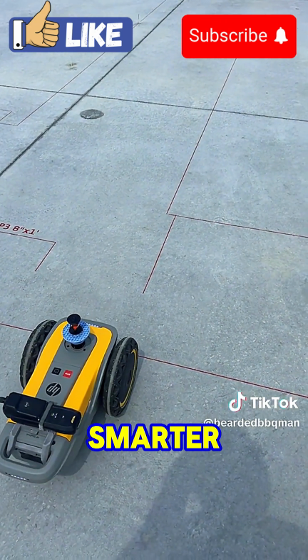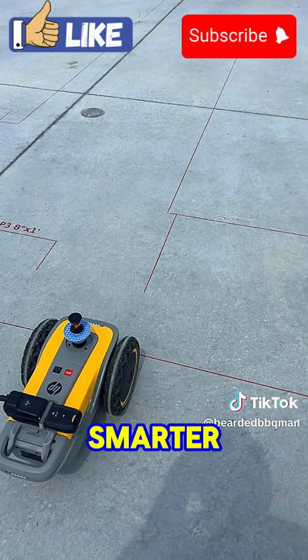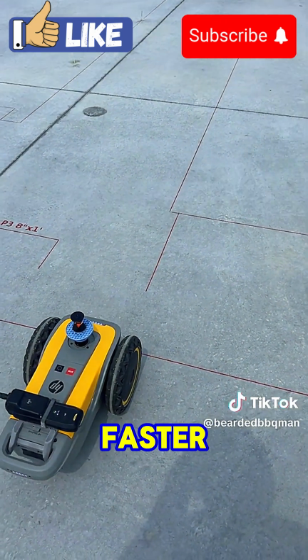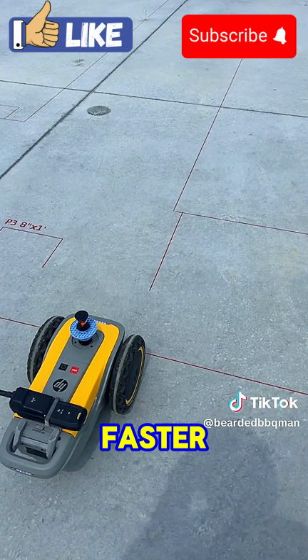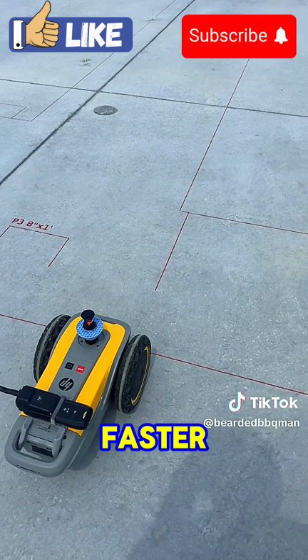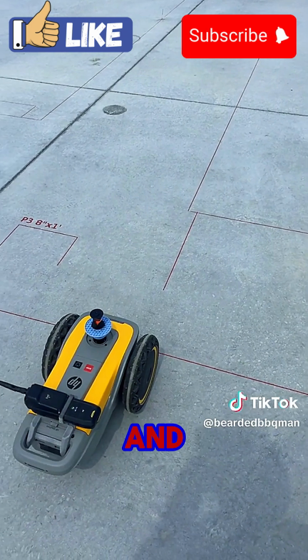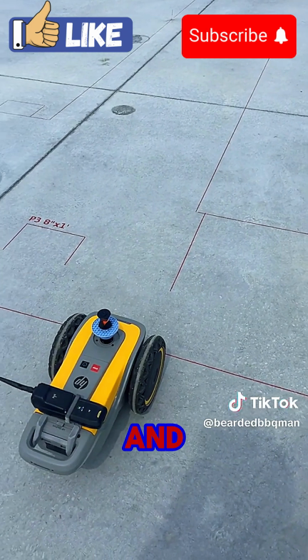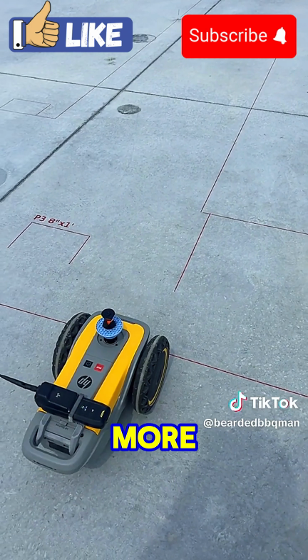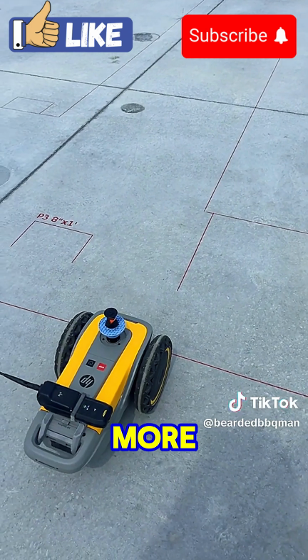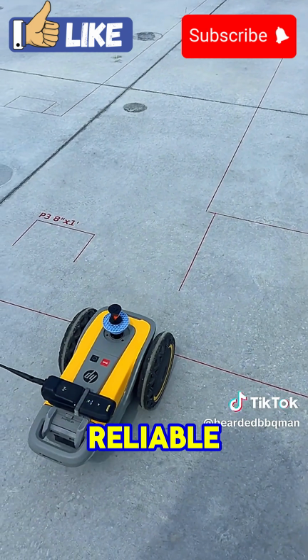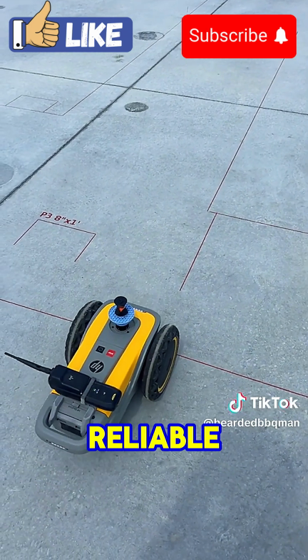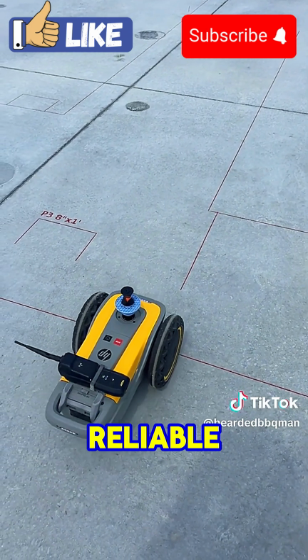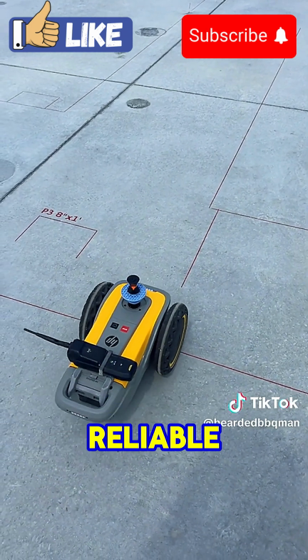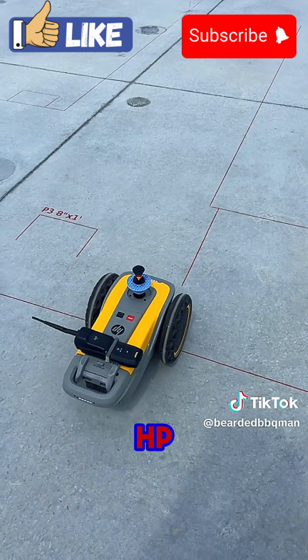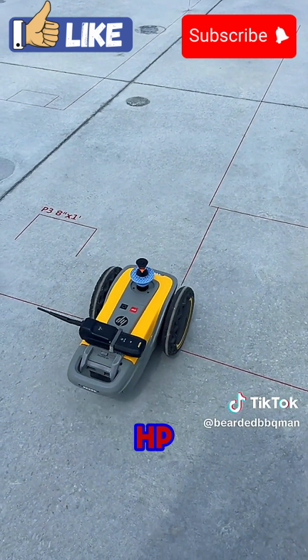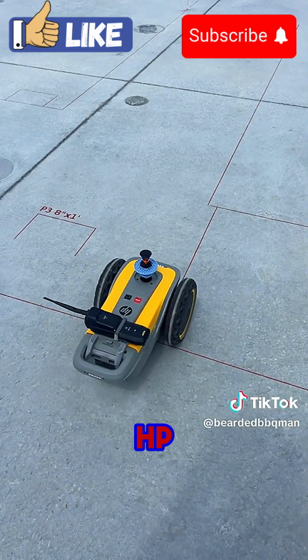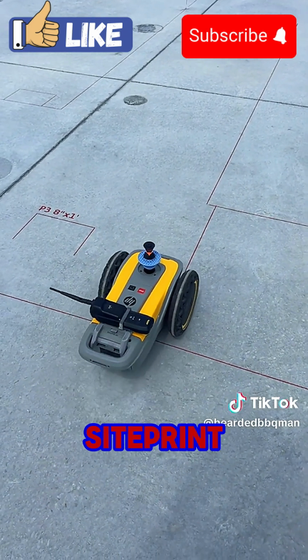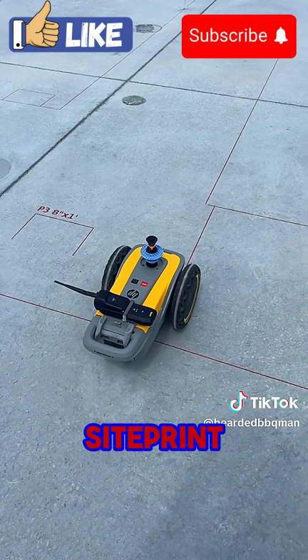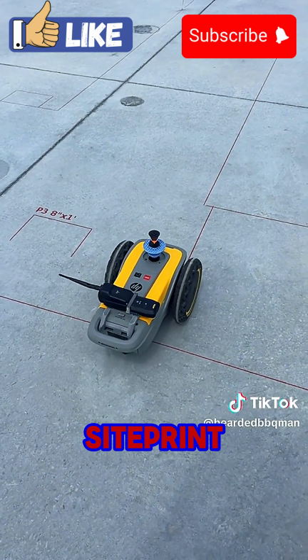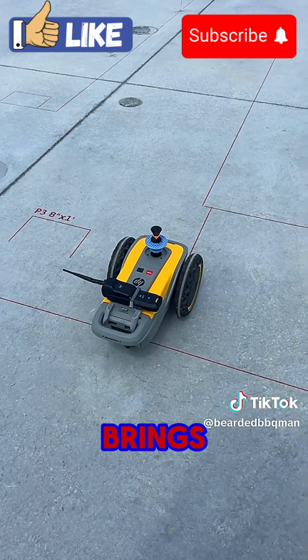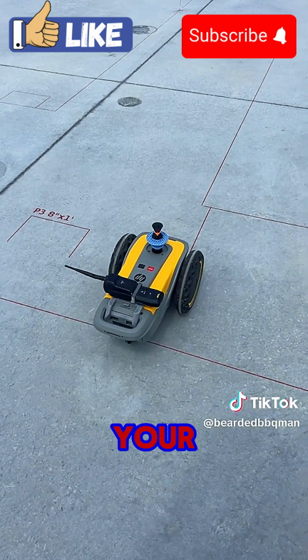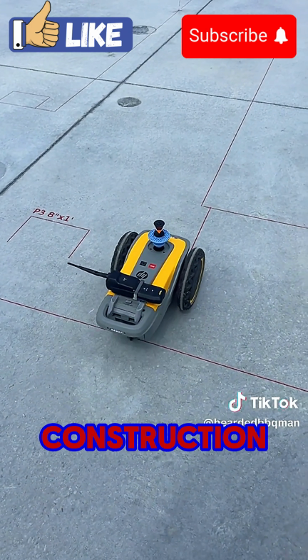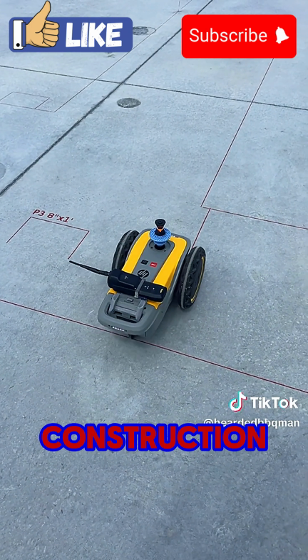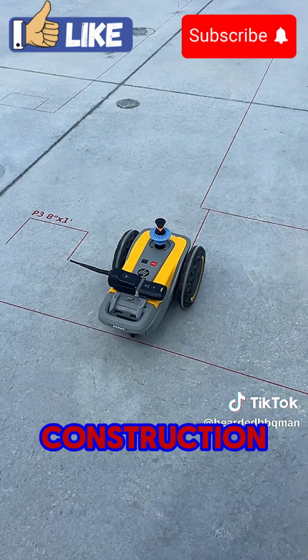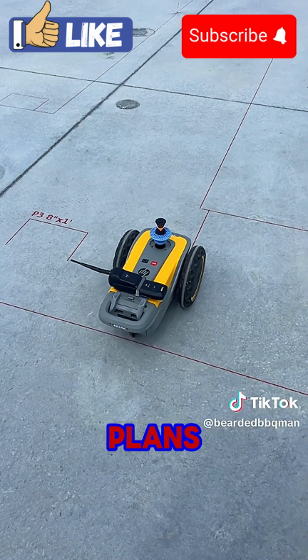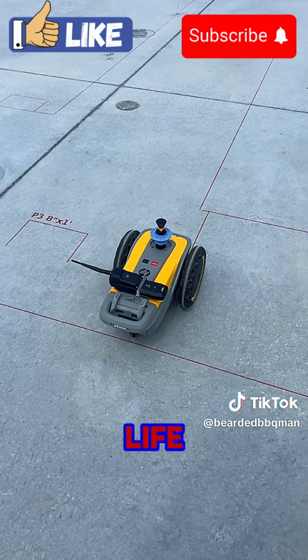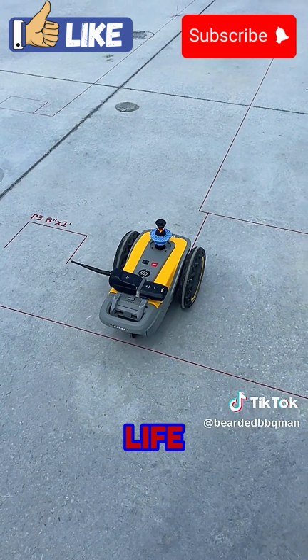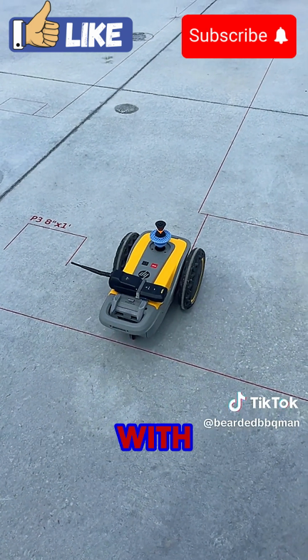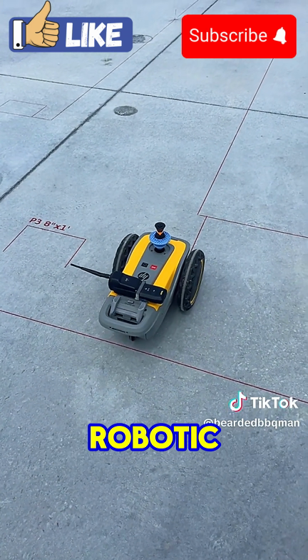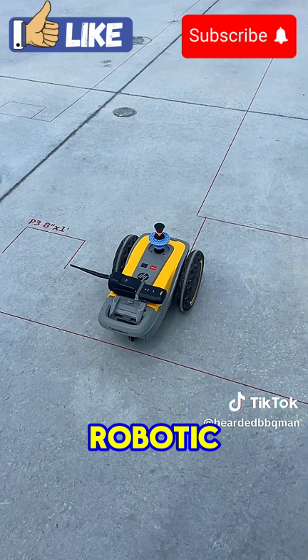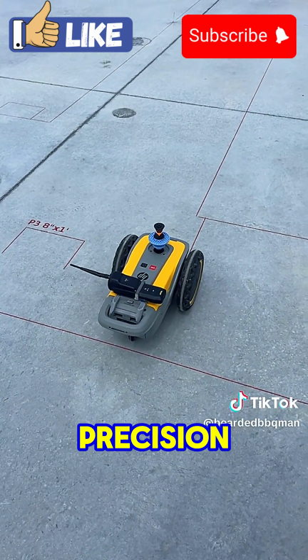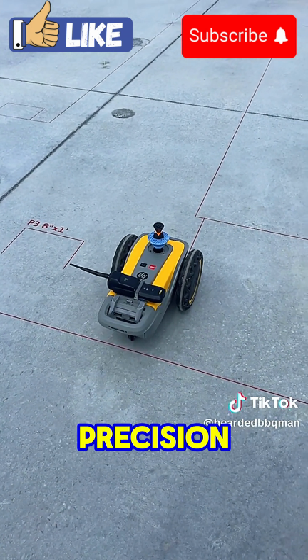Smarter, faster and more reliable. HP SitePrint brings your construction plans to life with robotic precision.